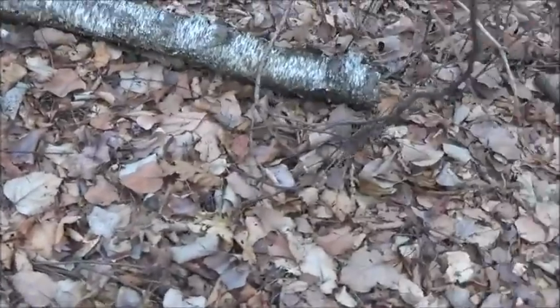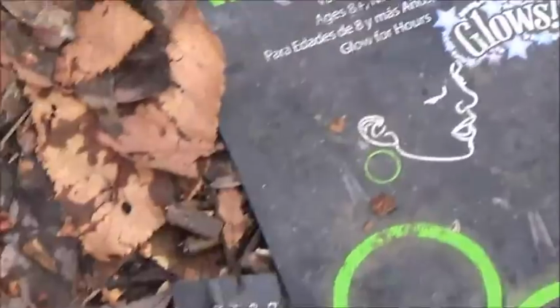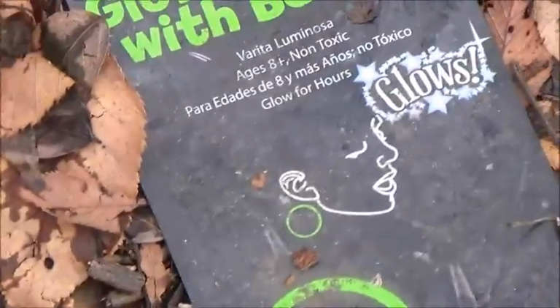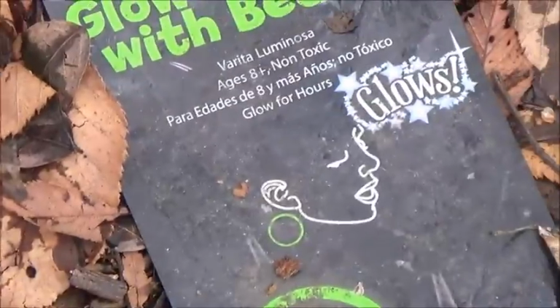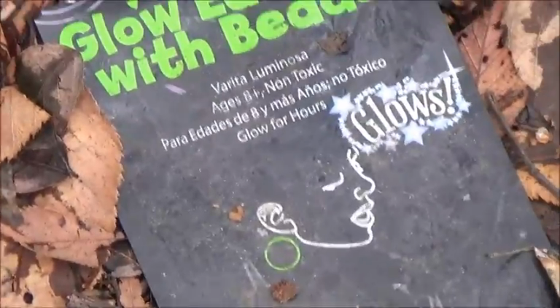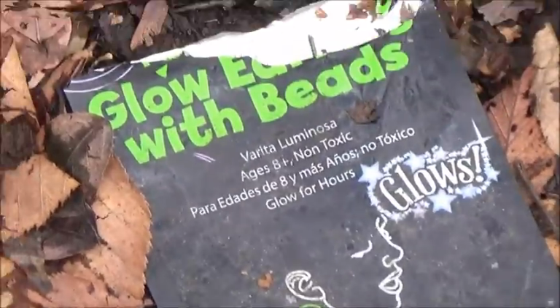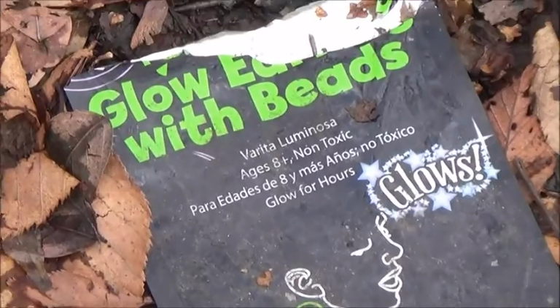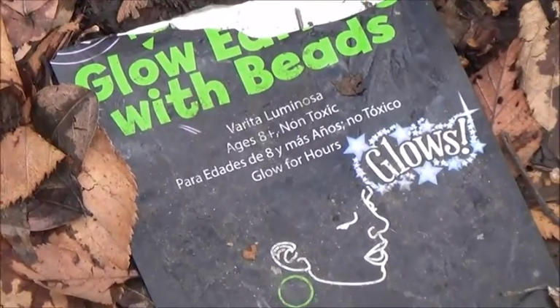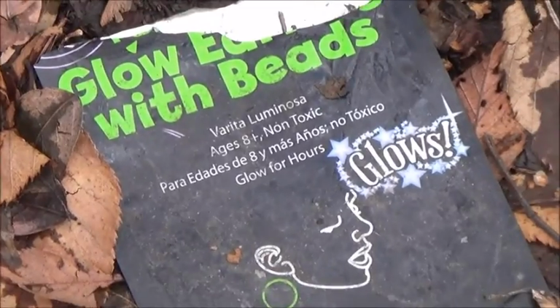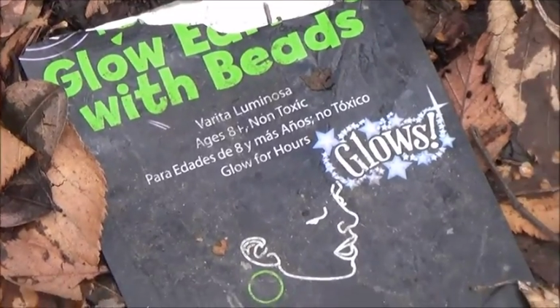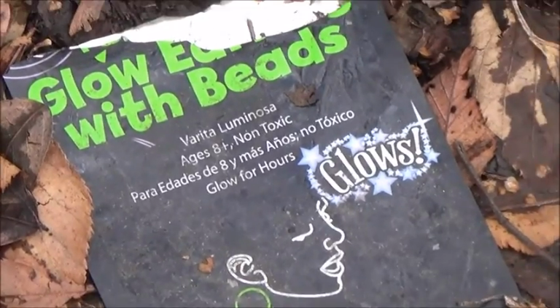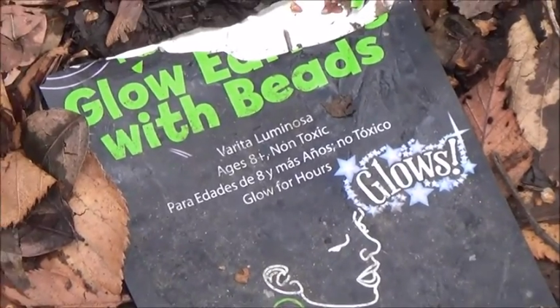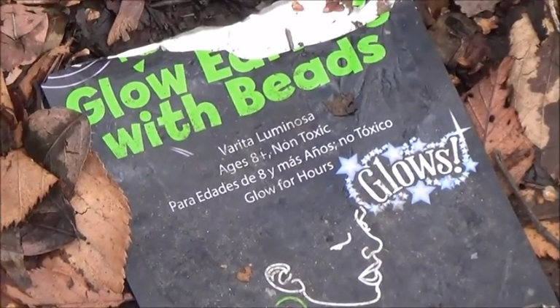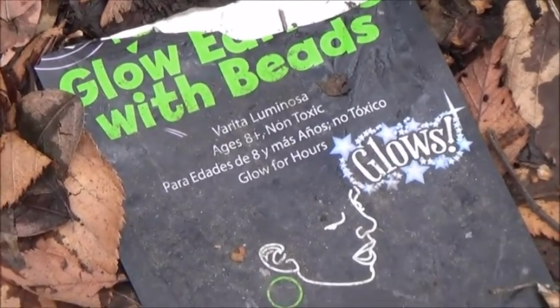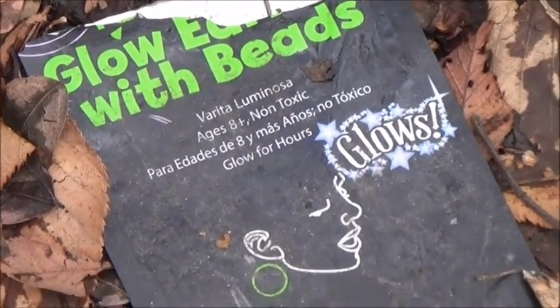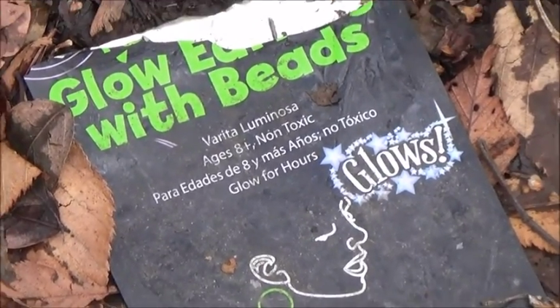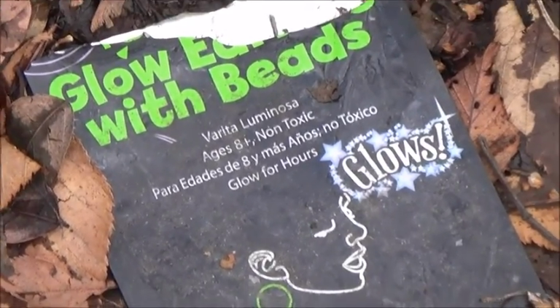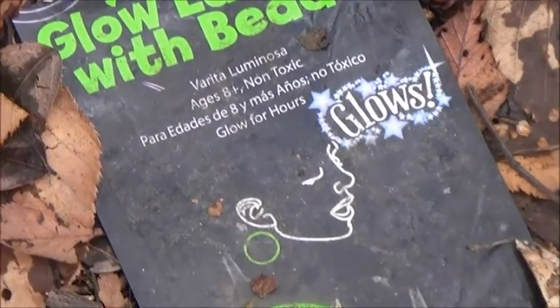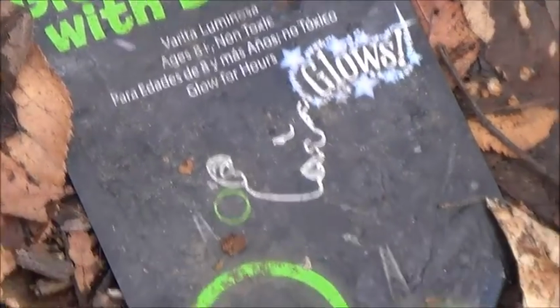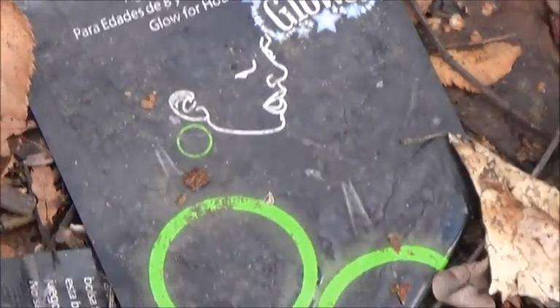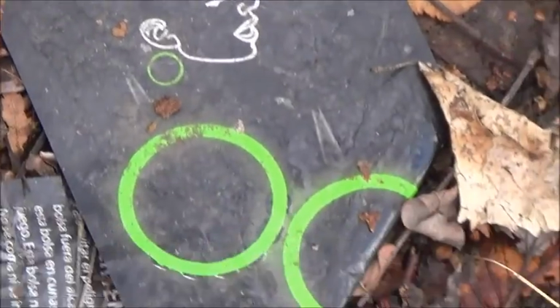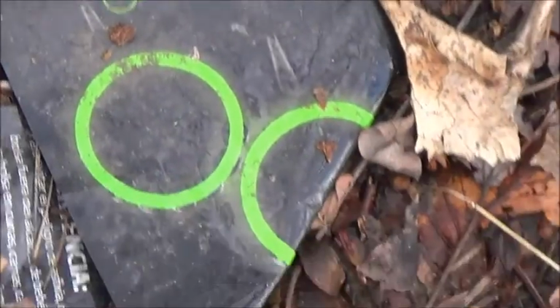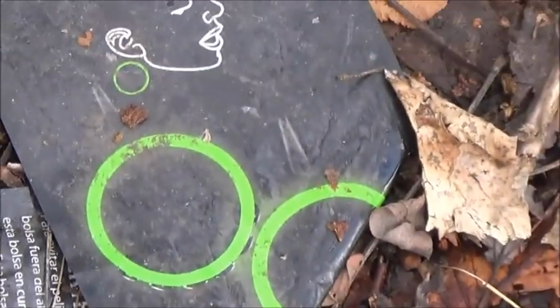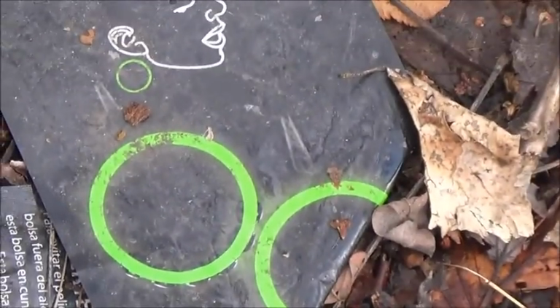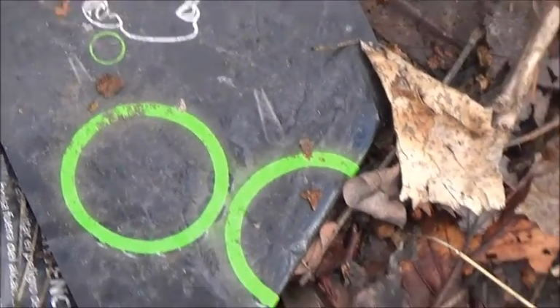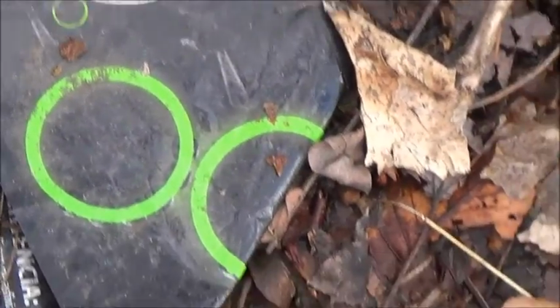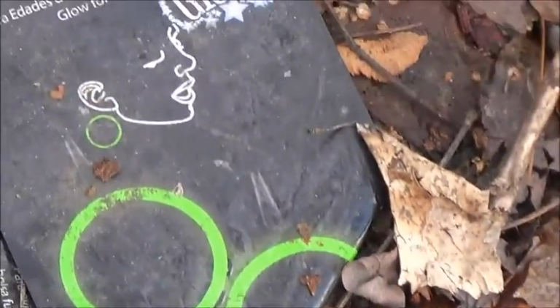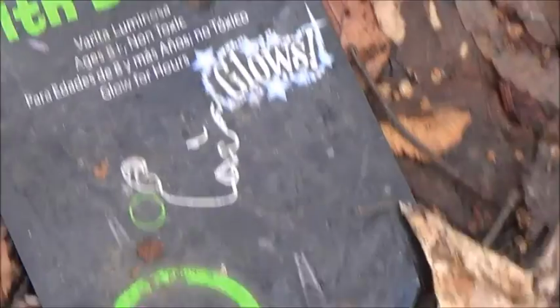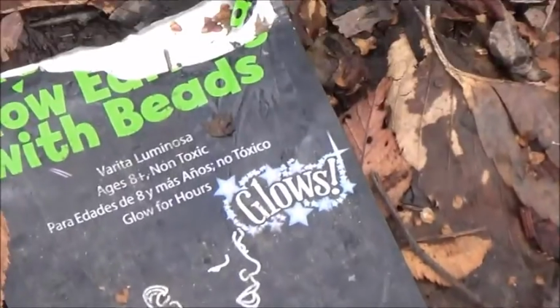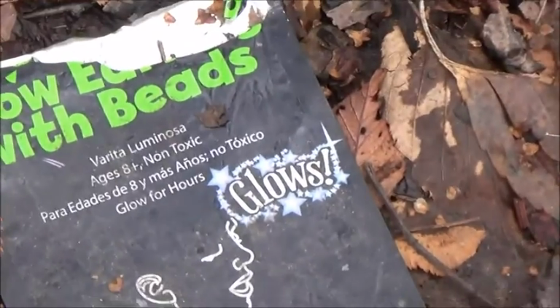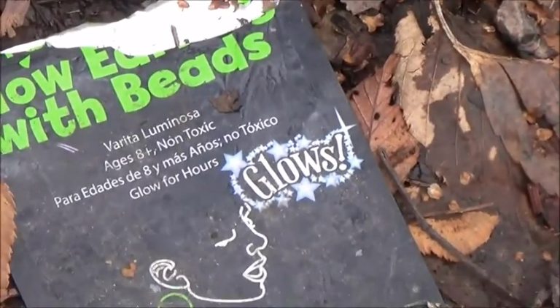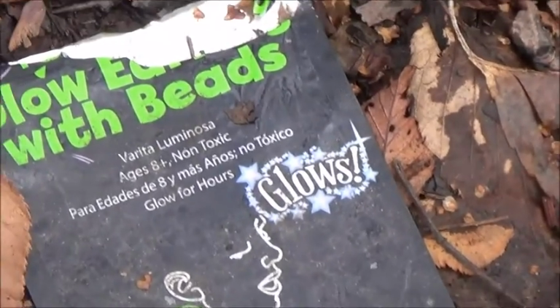And look up here — we found some blow earrings with beads. Isn't that nice.